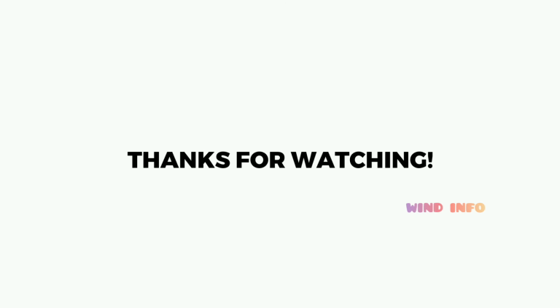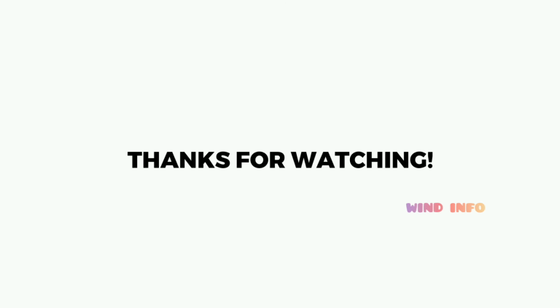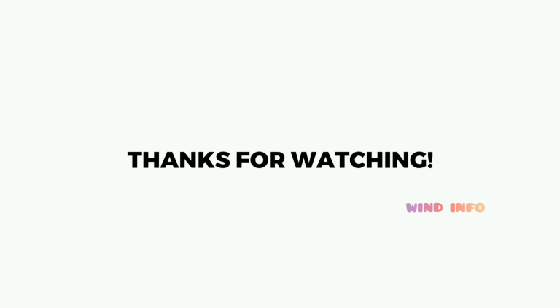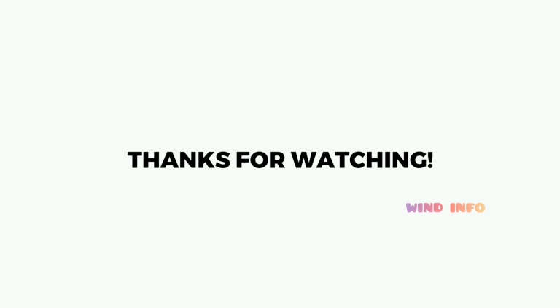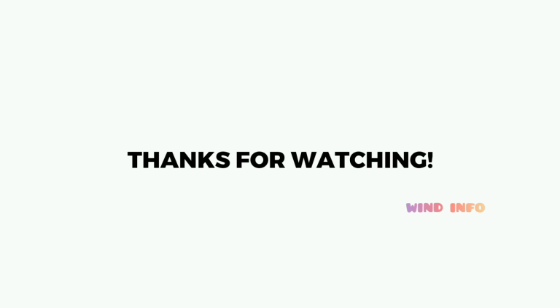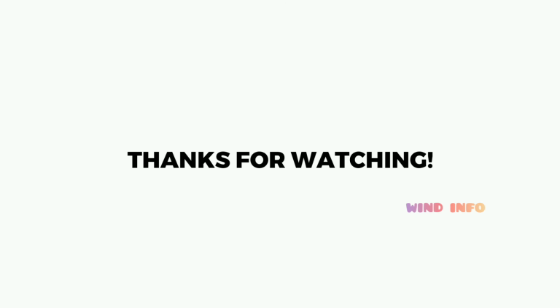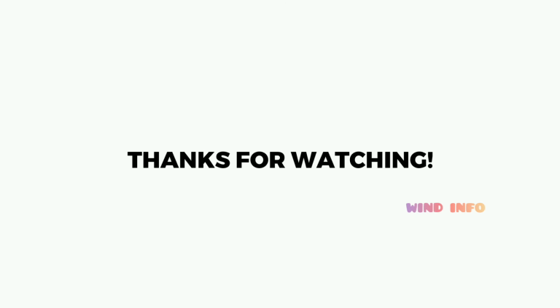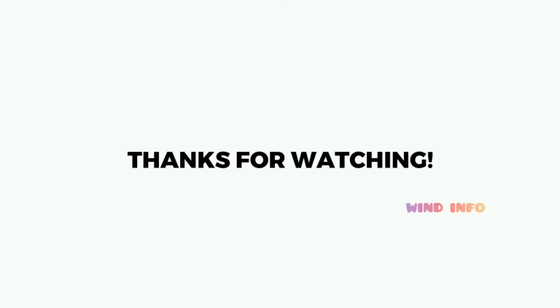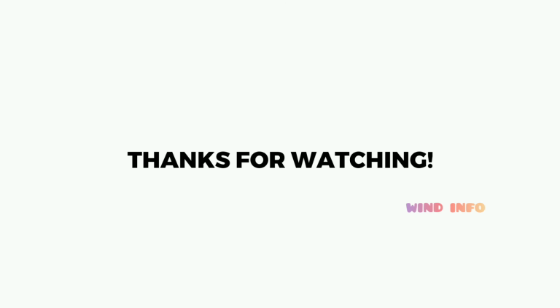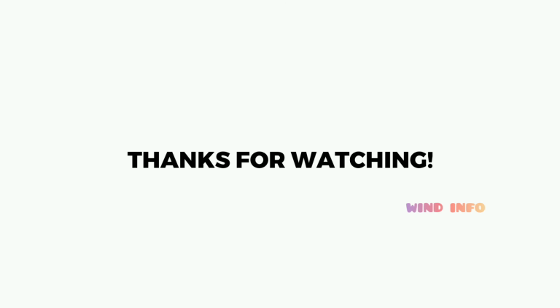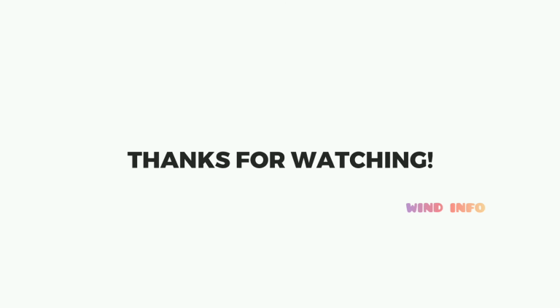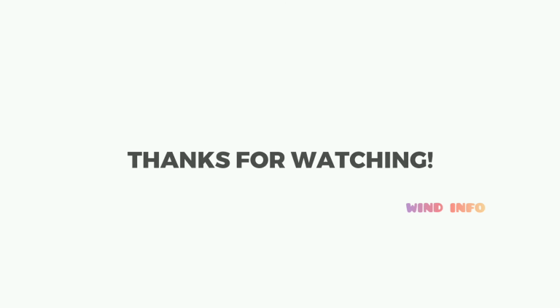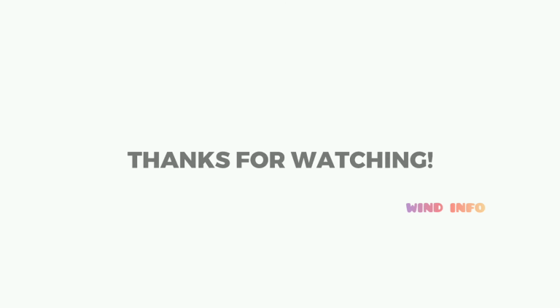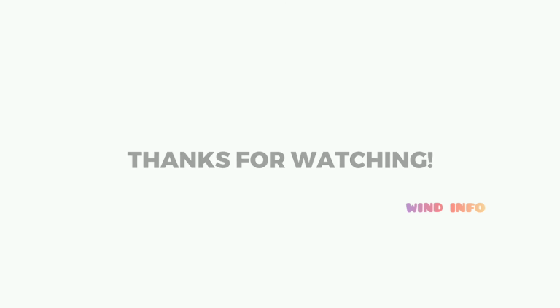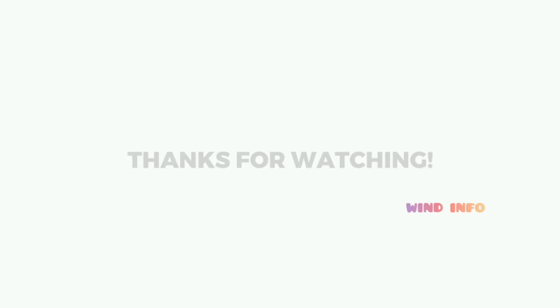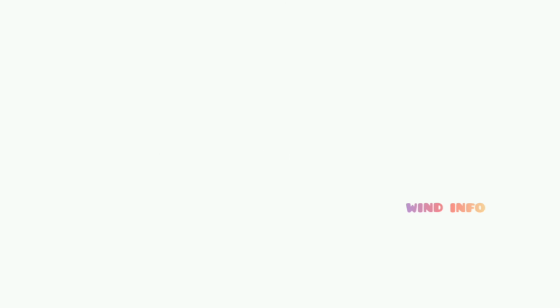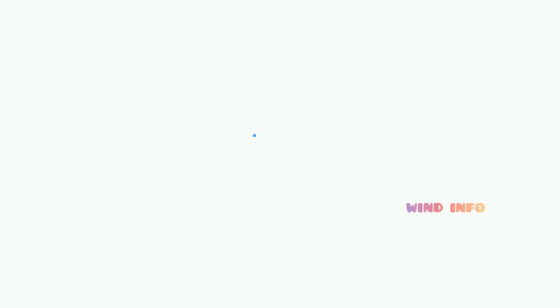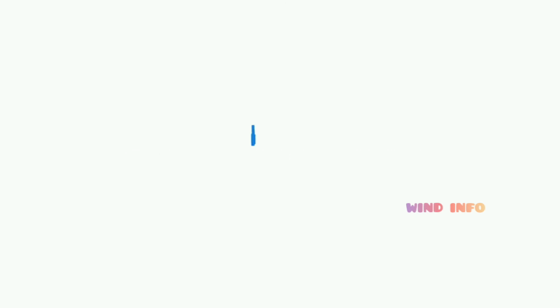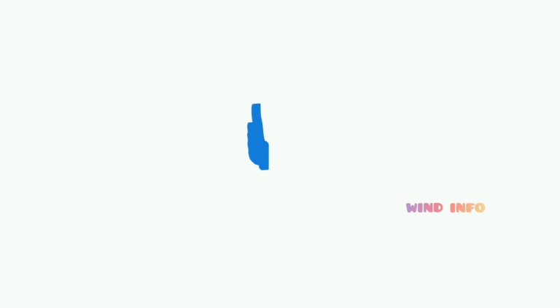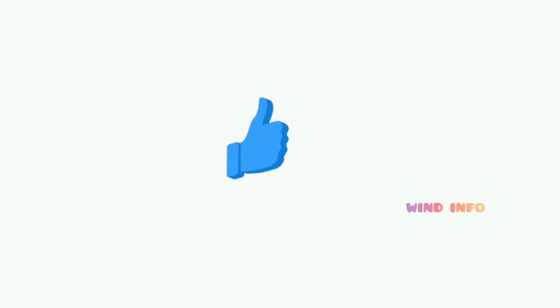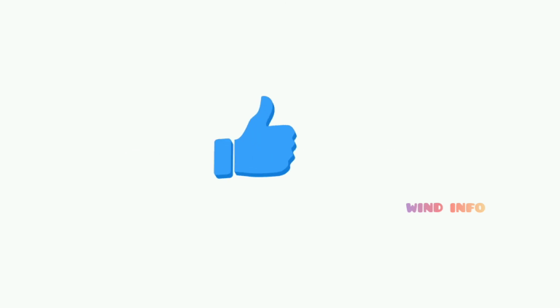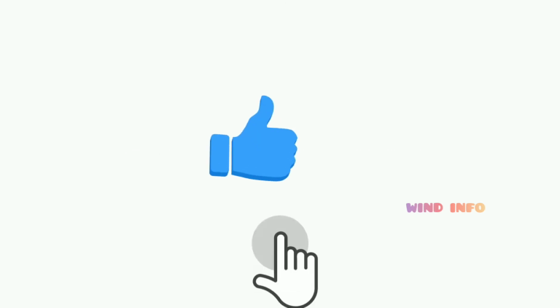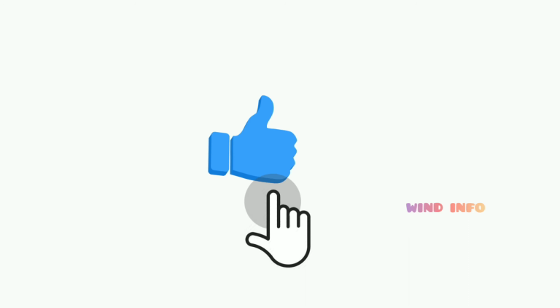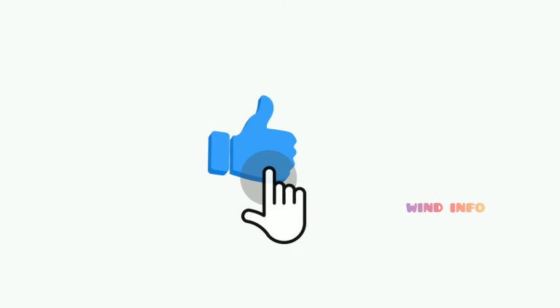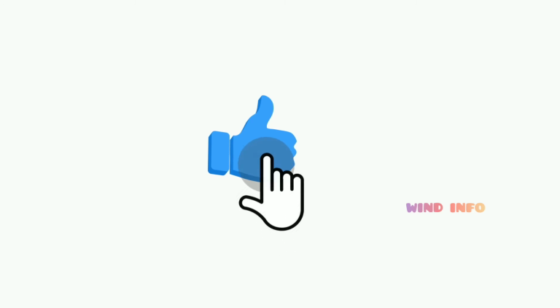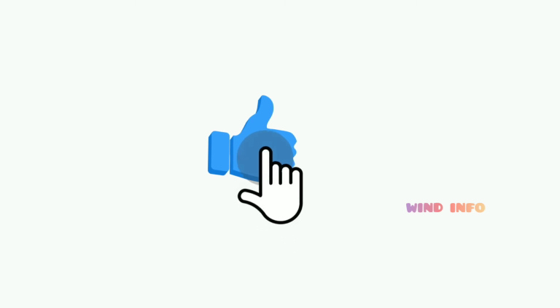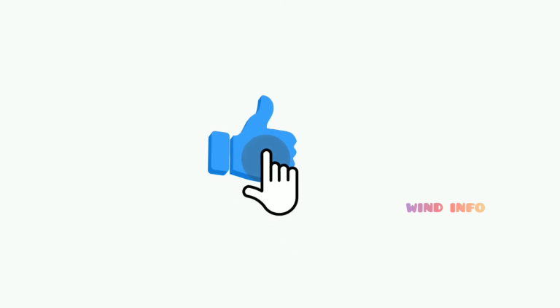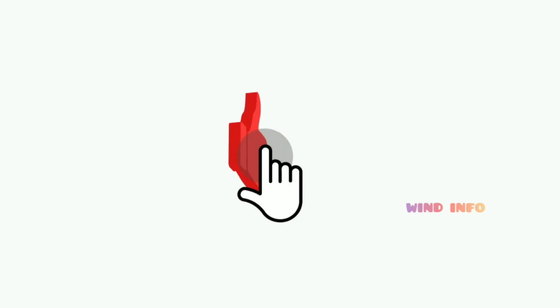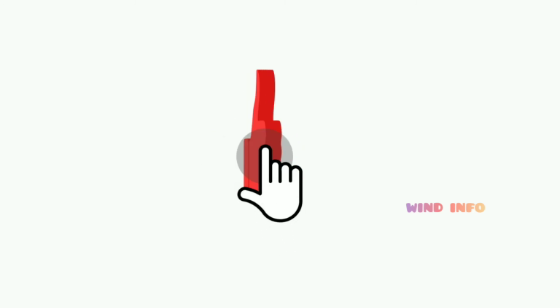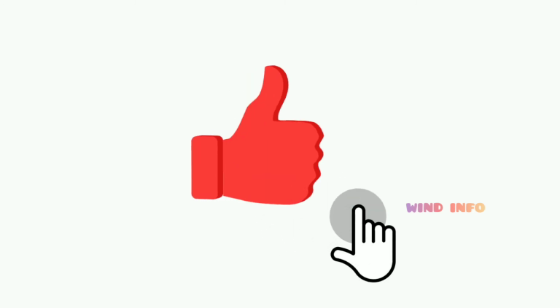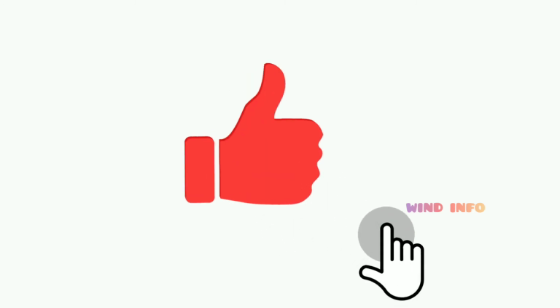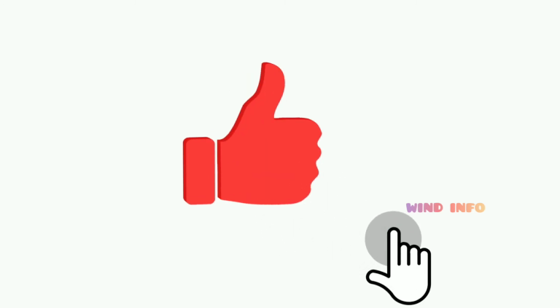Thanks for watching. Let's meet in the next video with interesting facts and information.